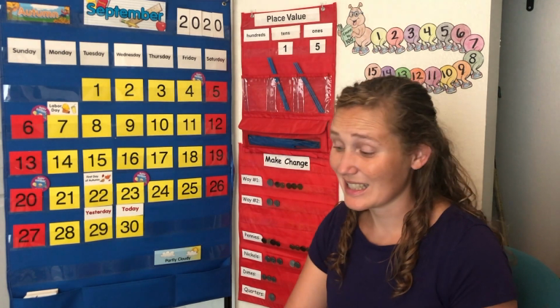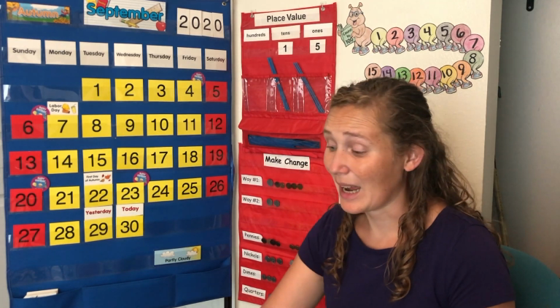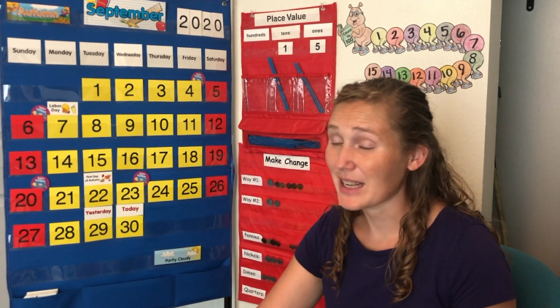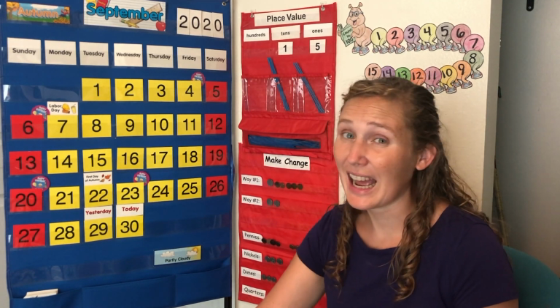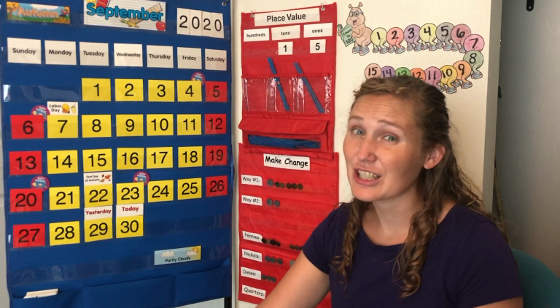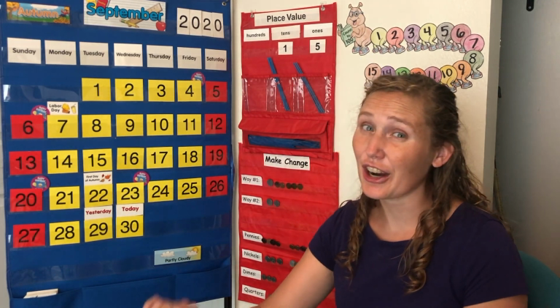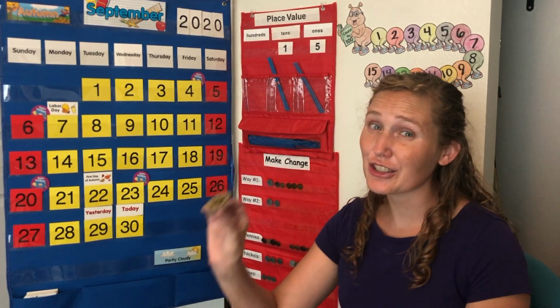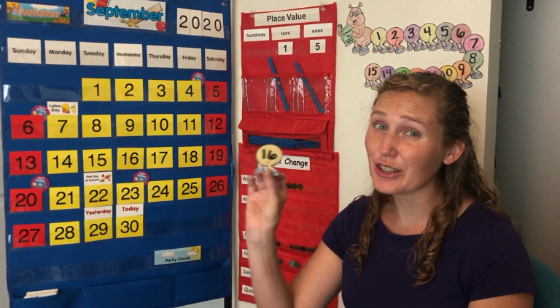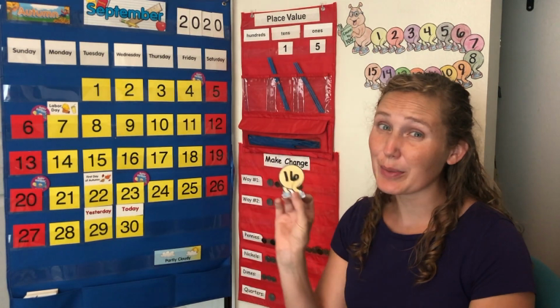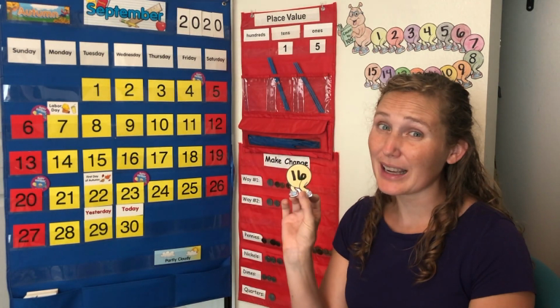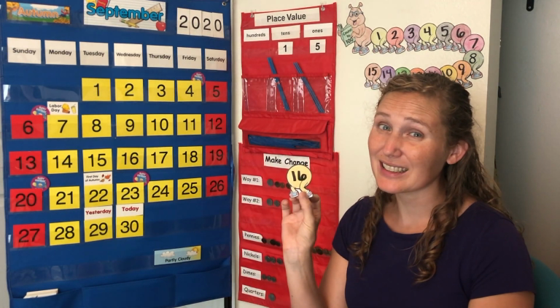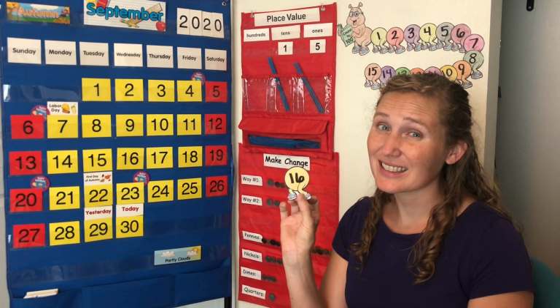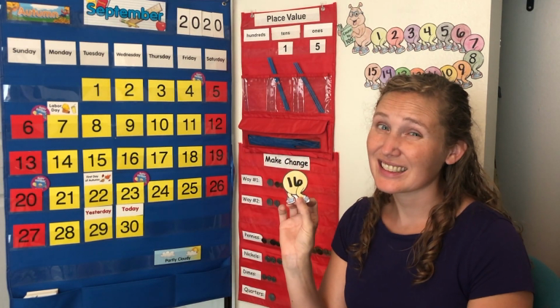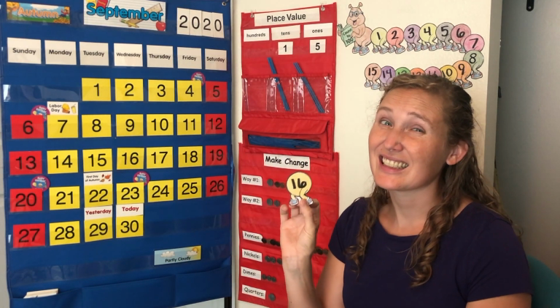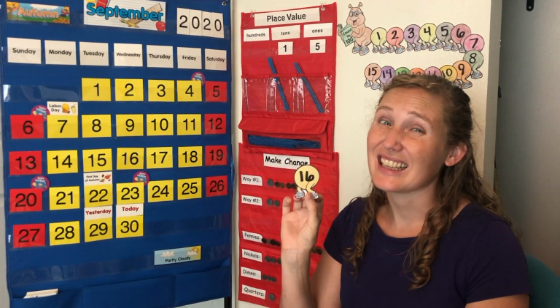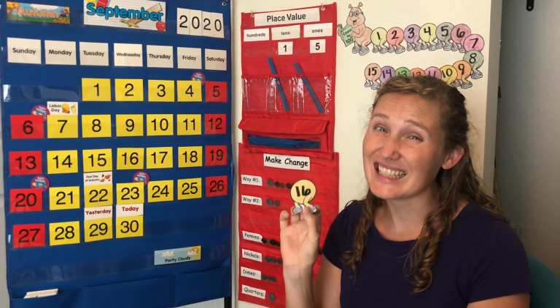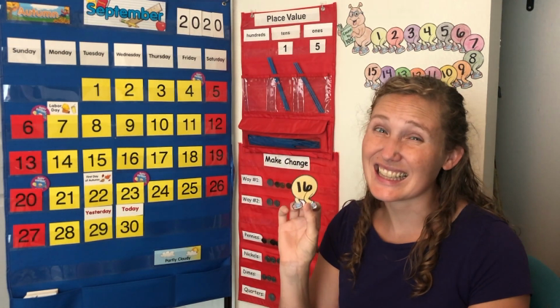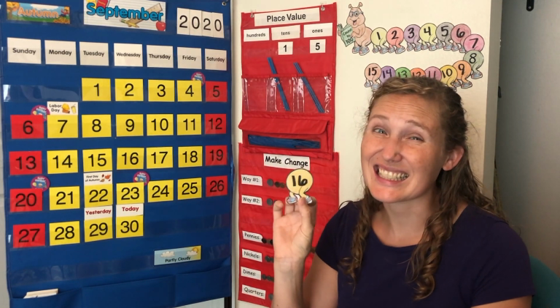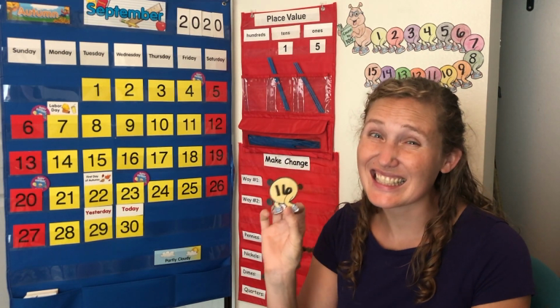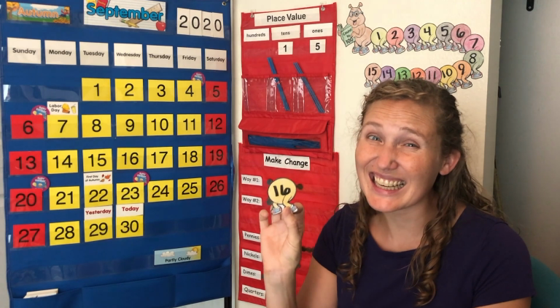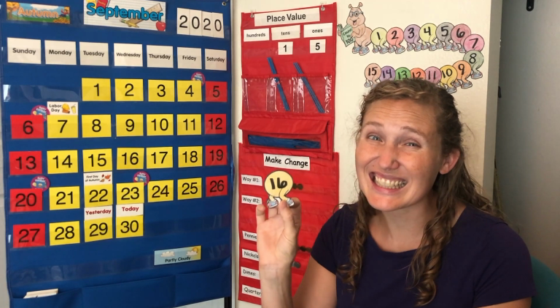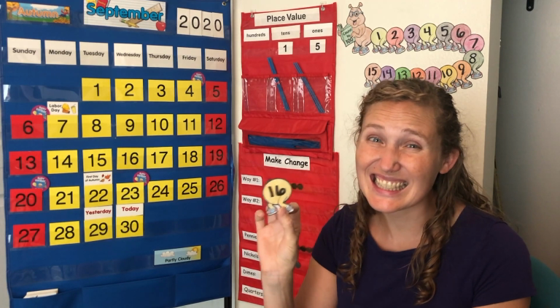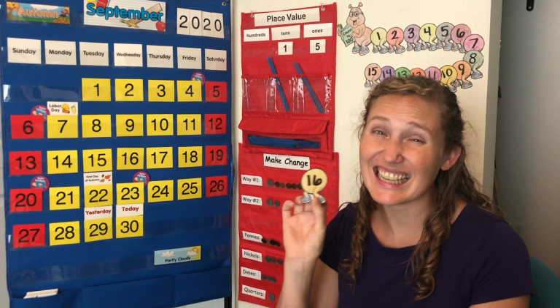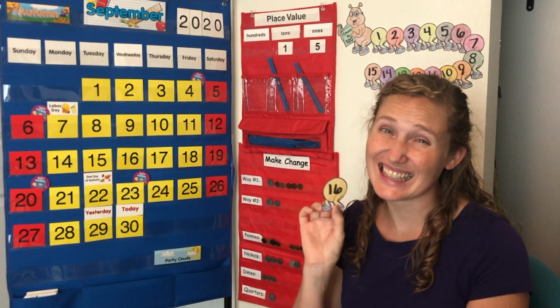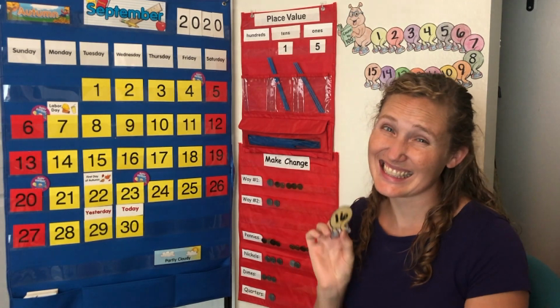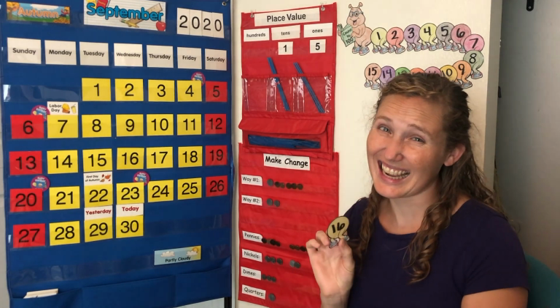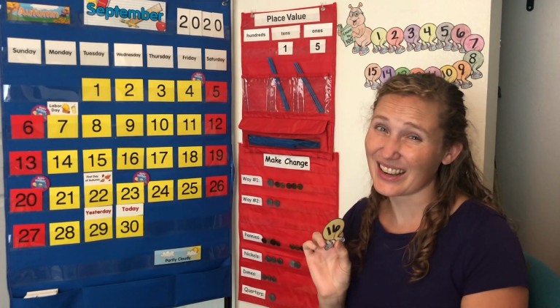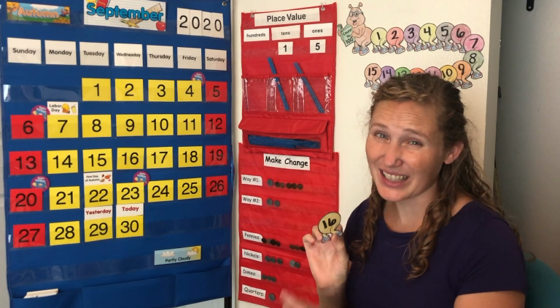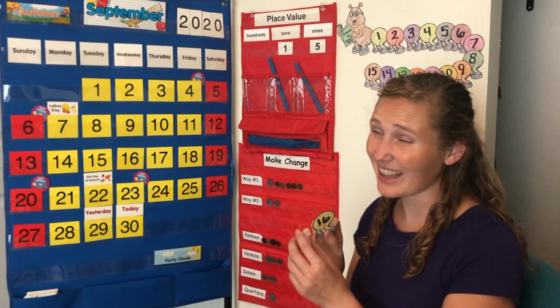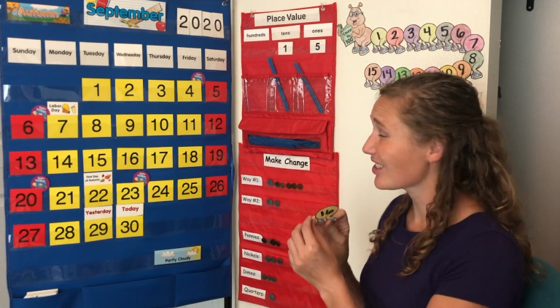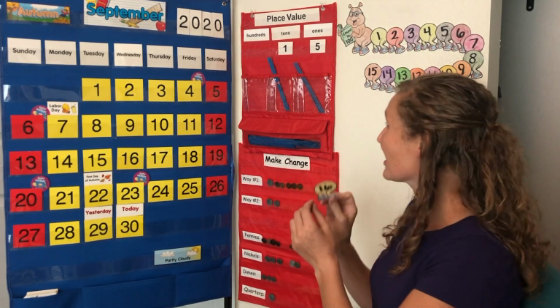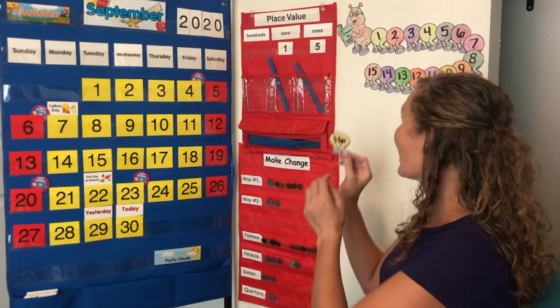It's time to add to our doodlebug. It's the 16th day of calendar time.